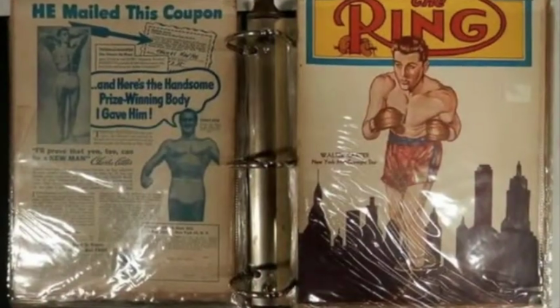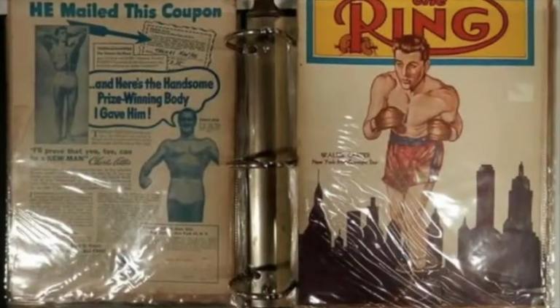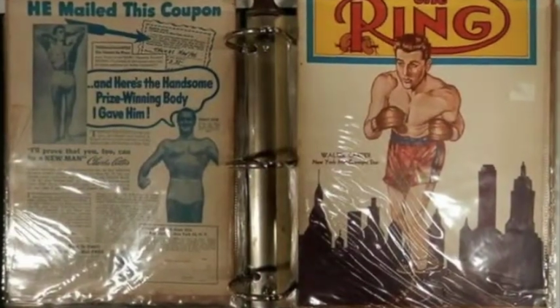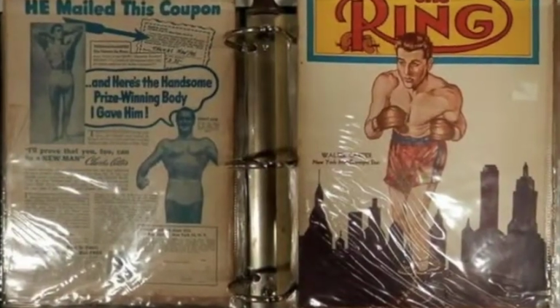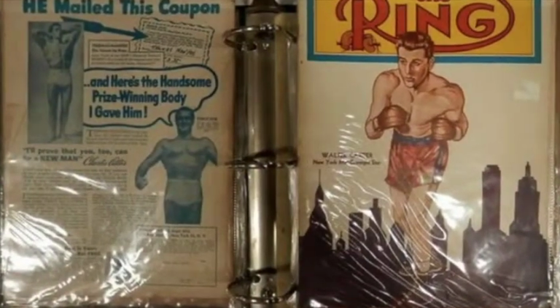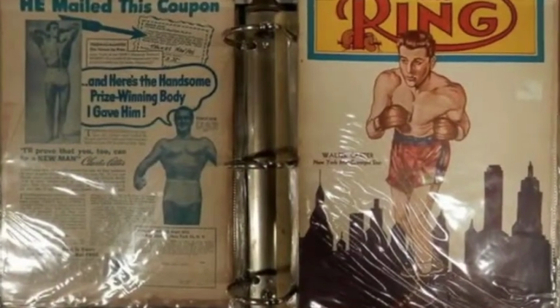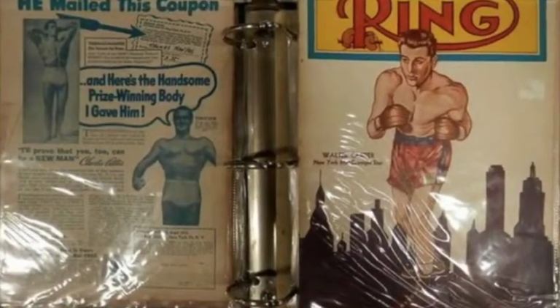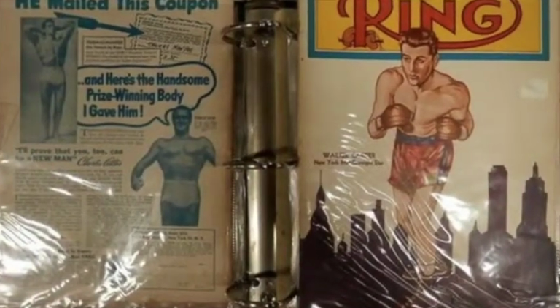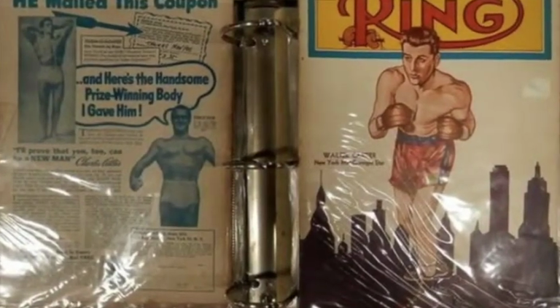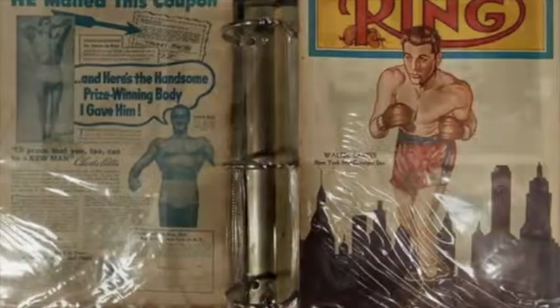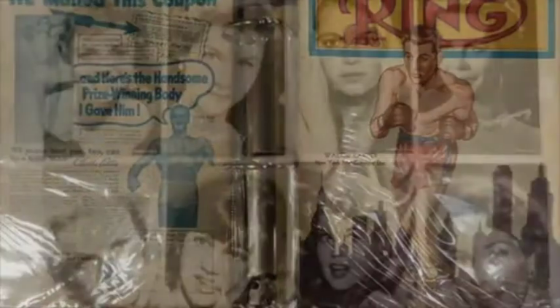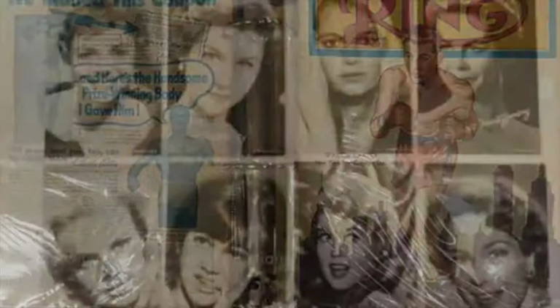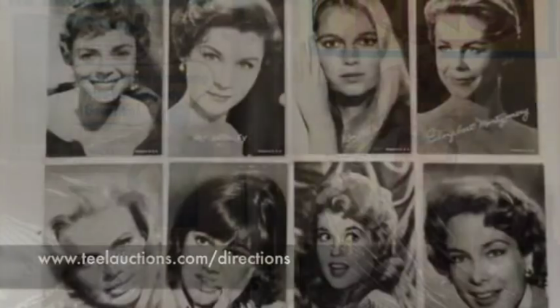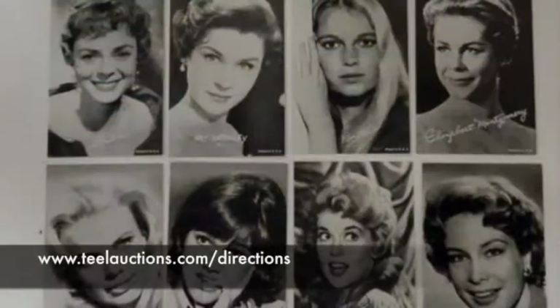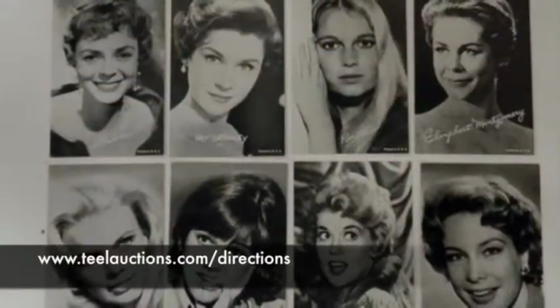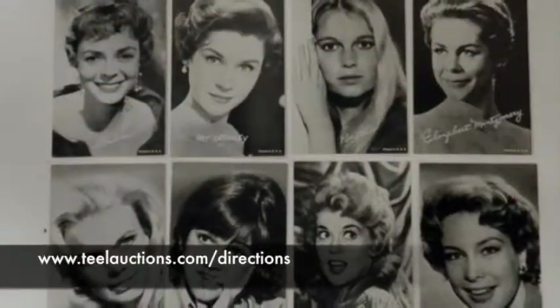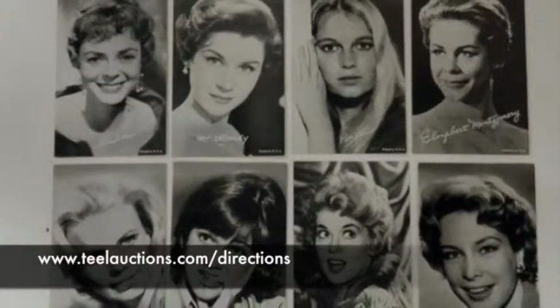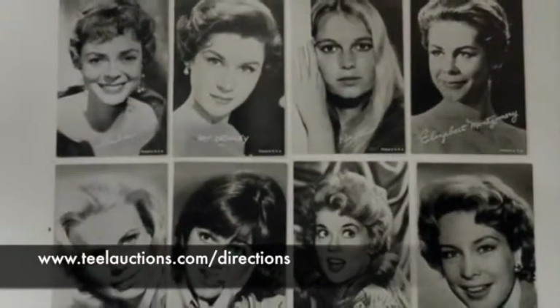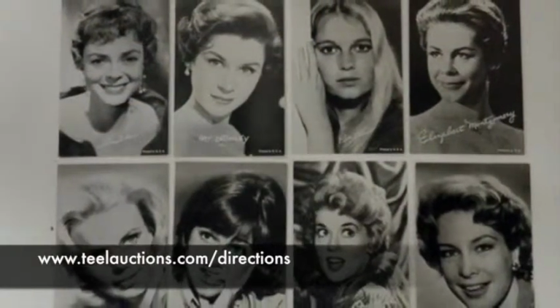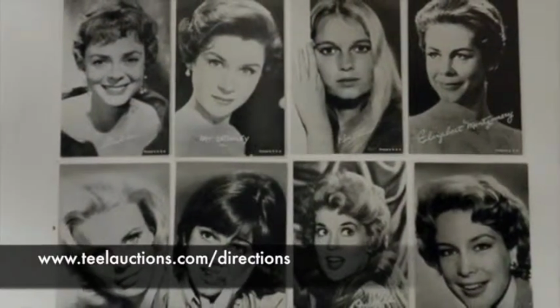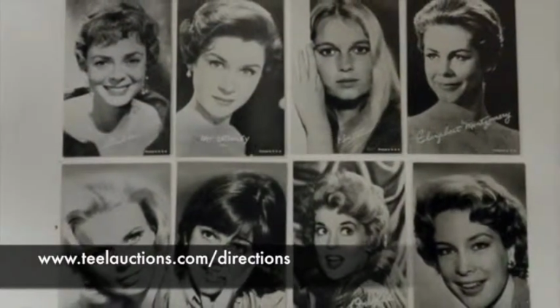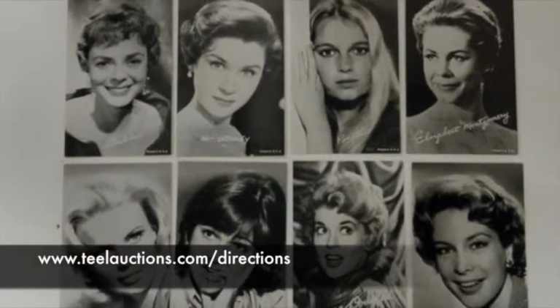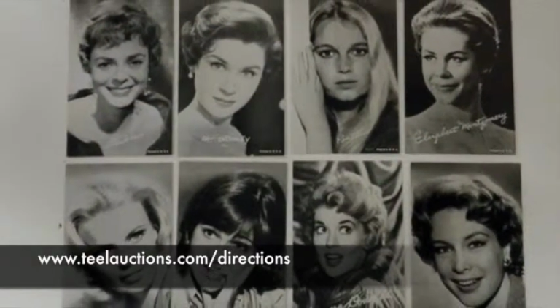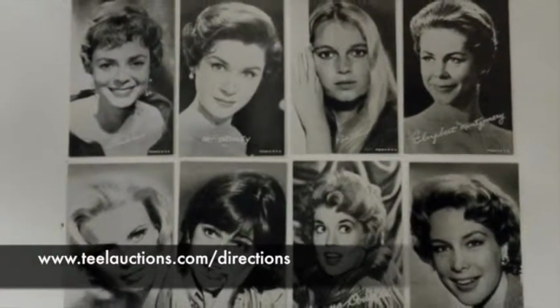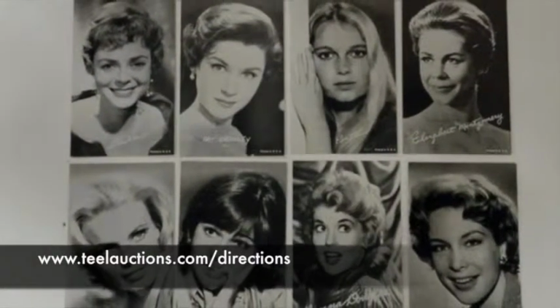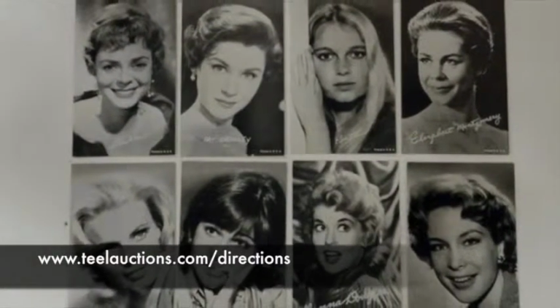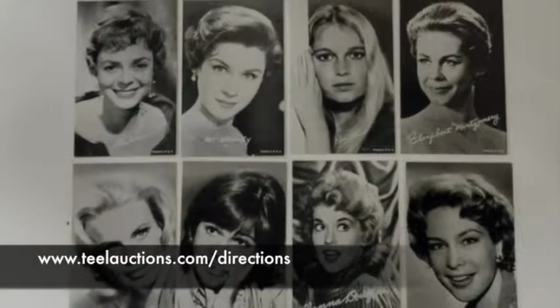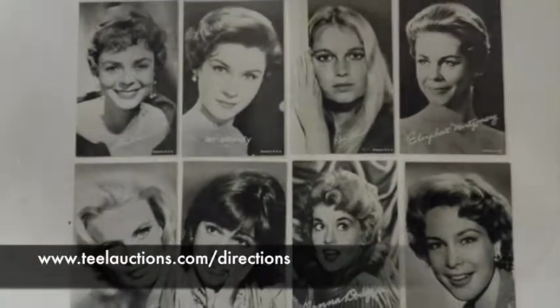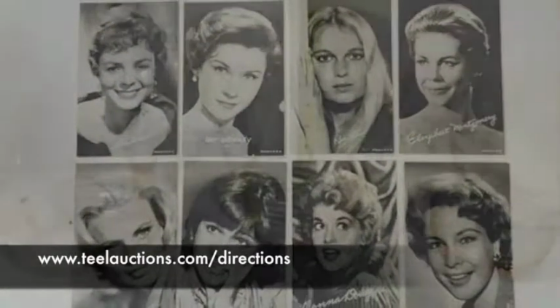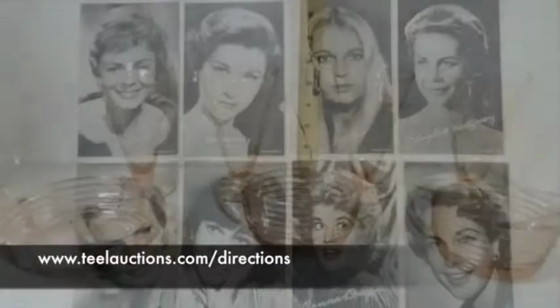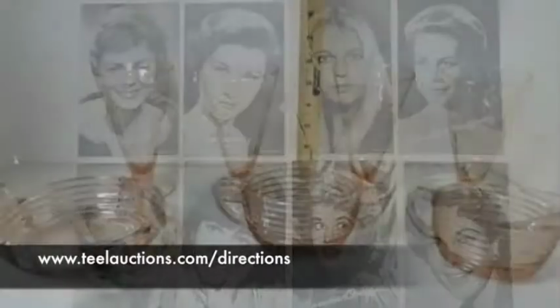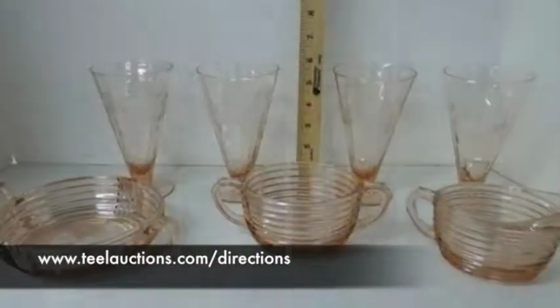Thiel Auction Gallery, 1101 Allegheny Road, Mount Bethel, Pennsylvania. Pictures and more at www.thielauctions.com.